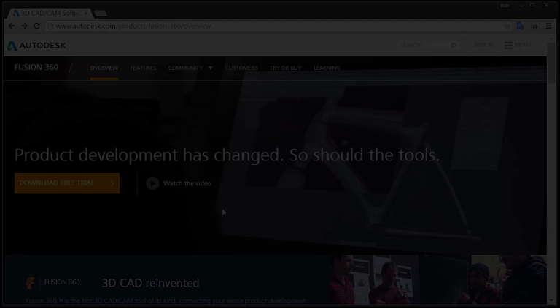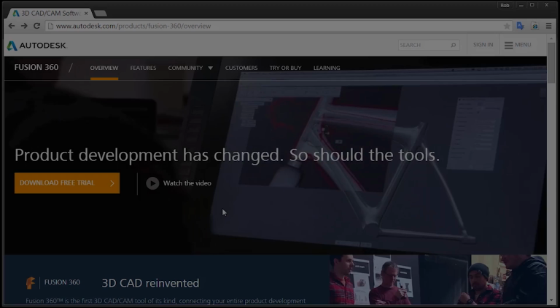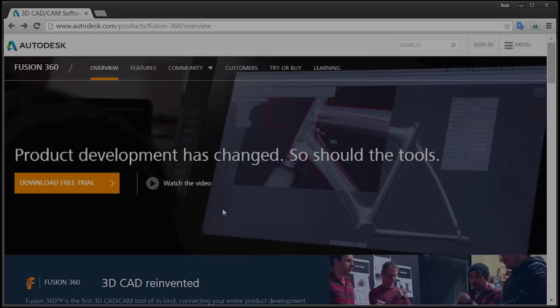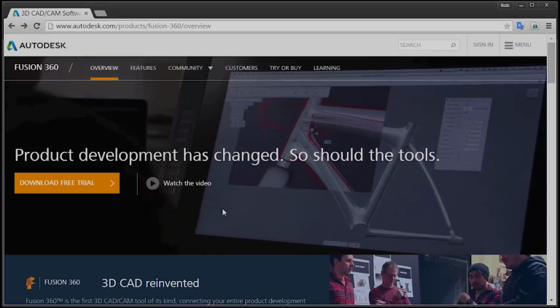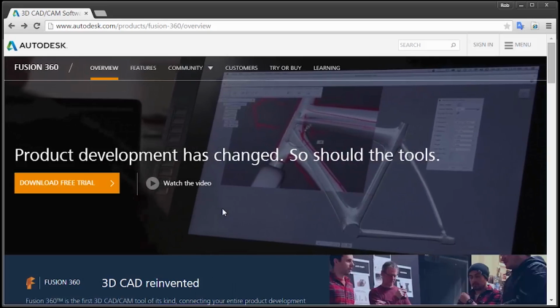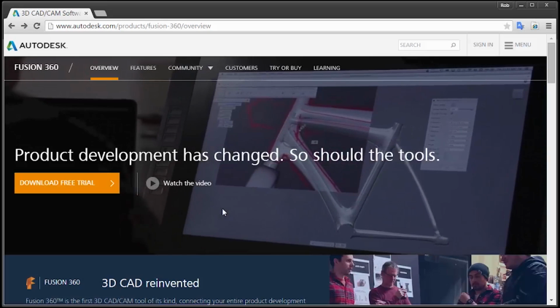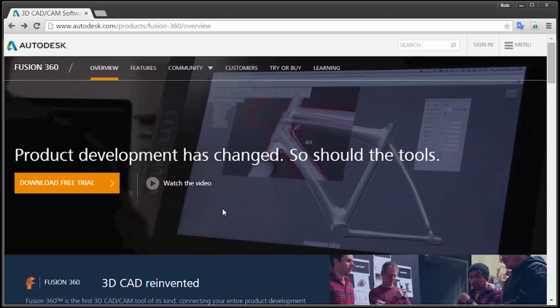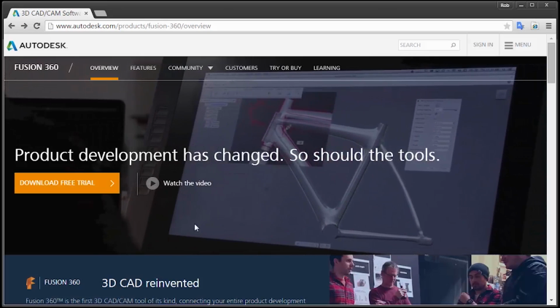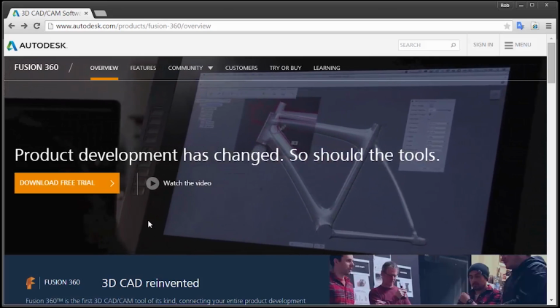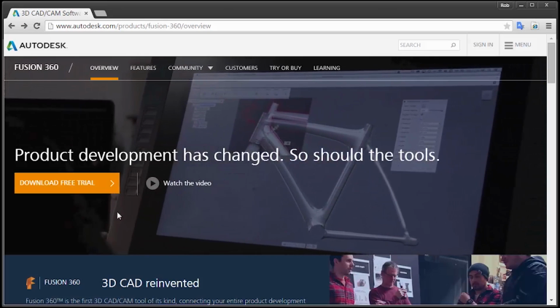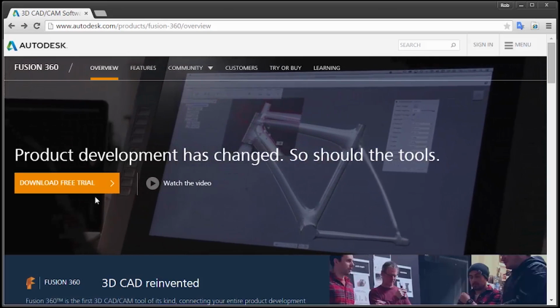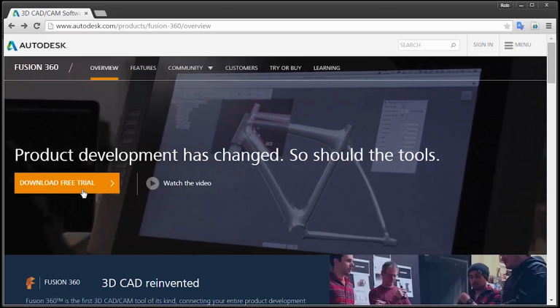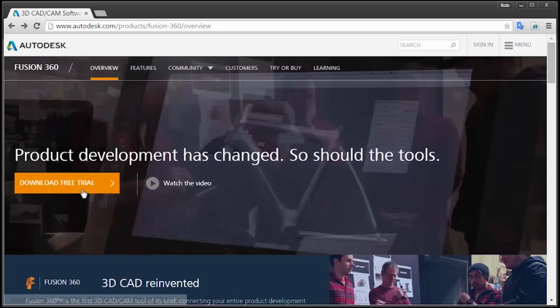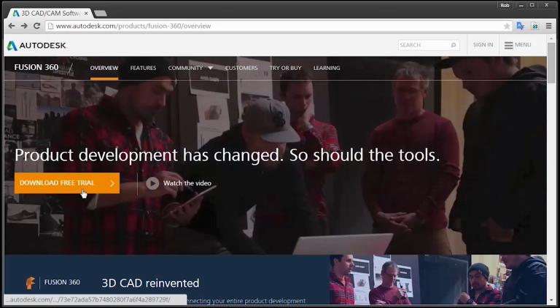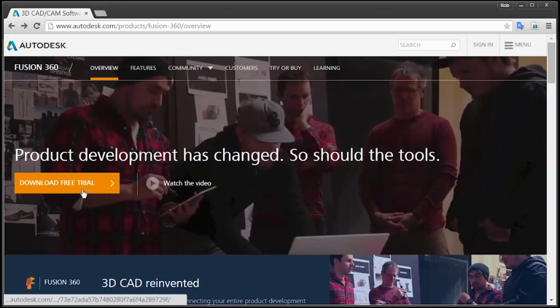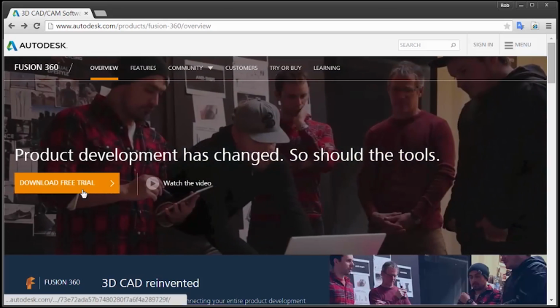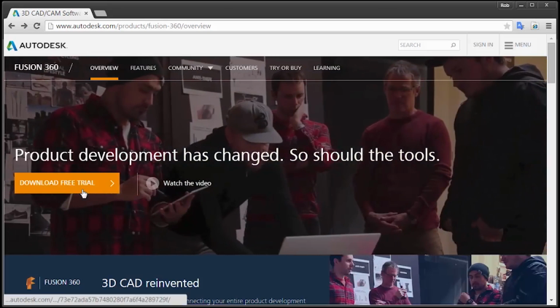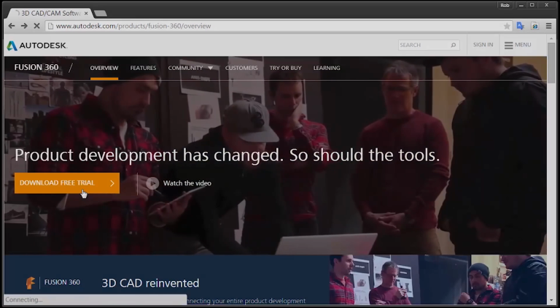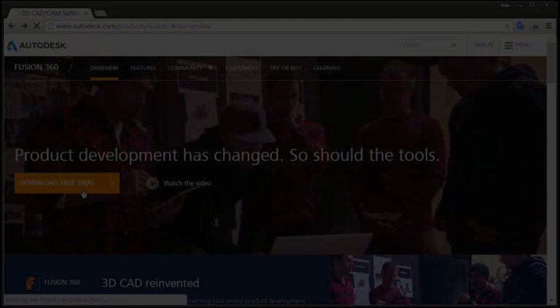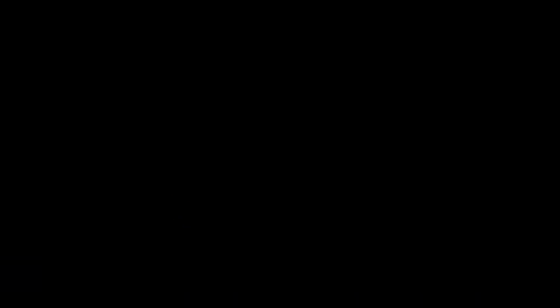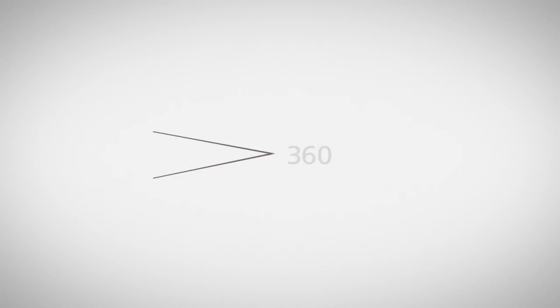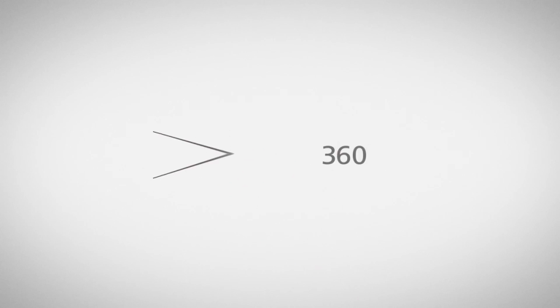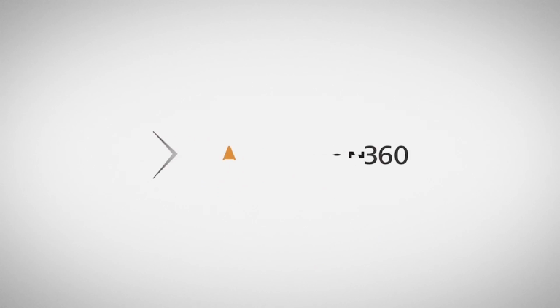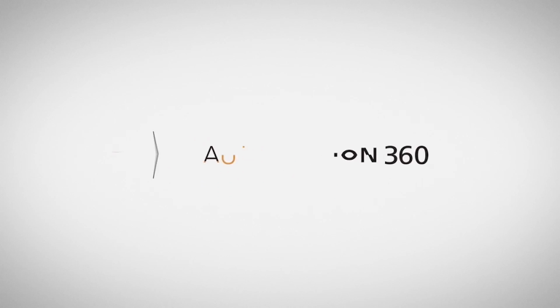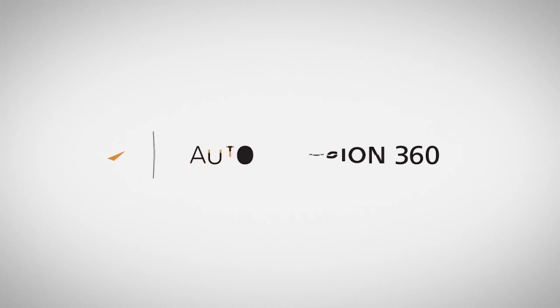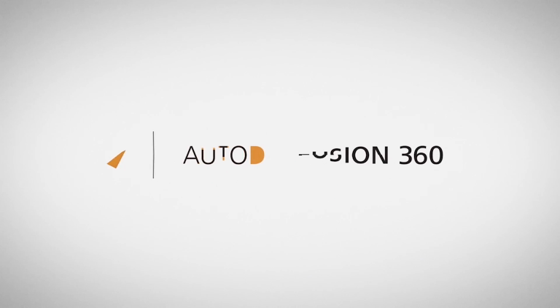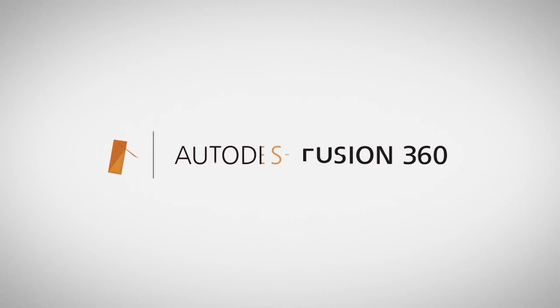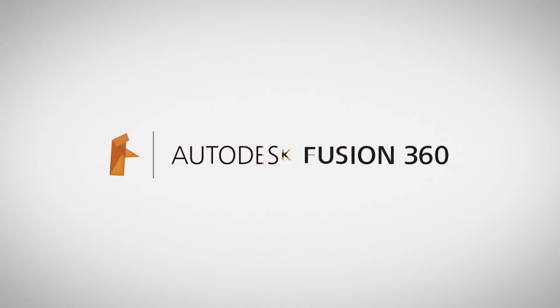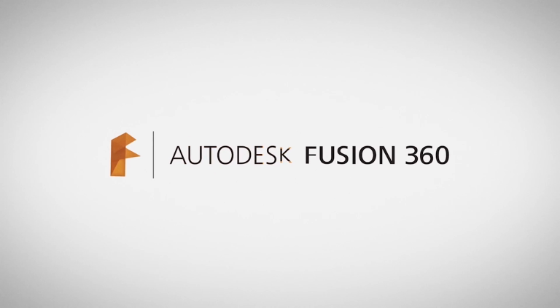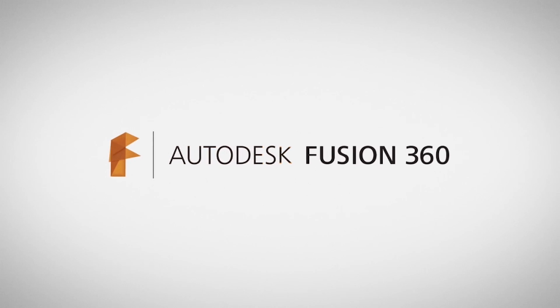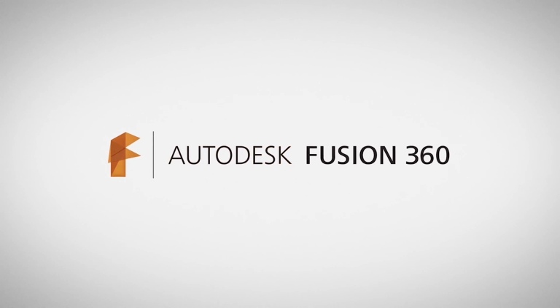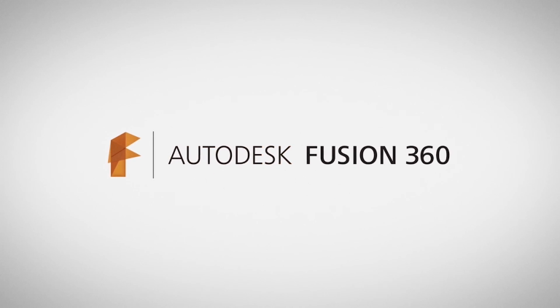That was a quick CAM tip. Check us out at Autodesk.com/Fusion360.